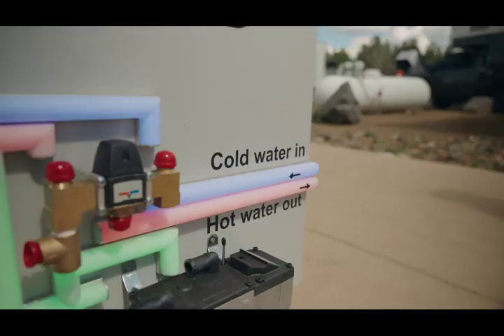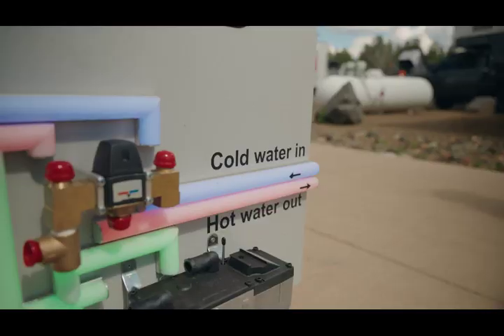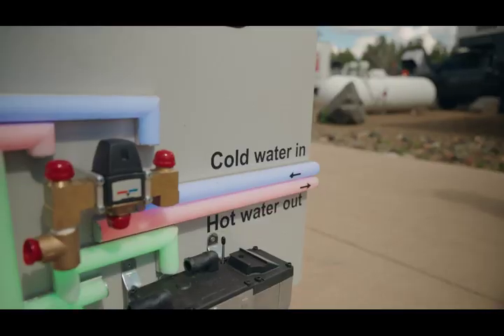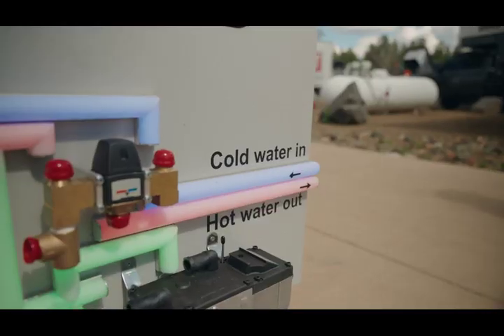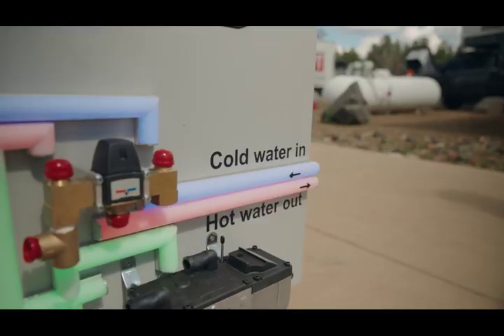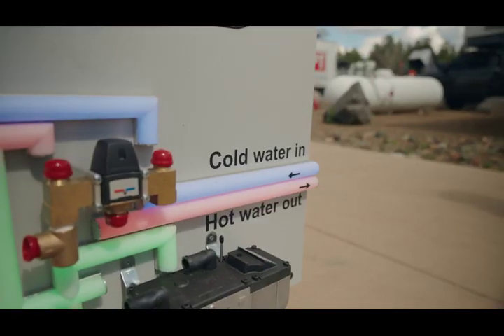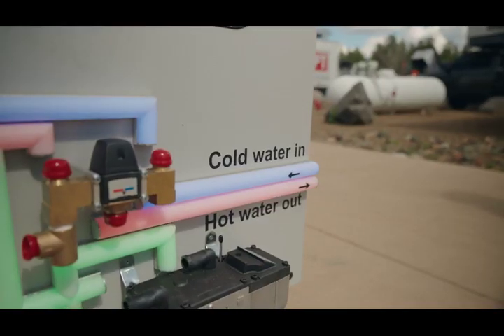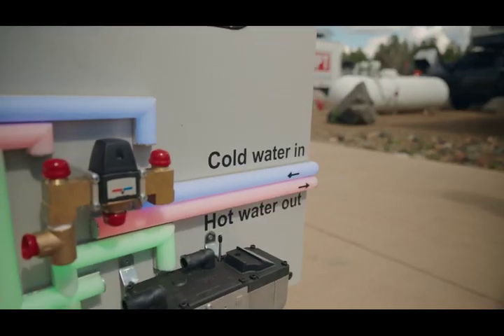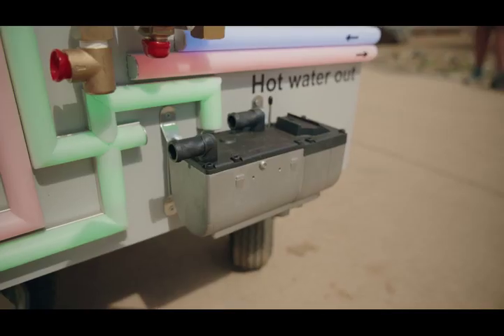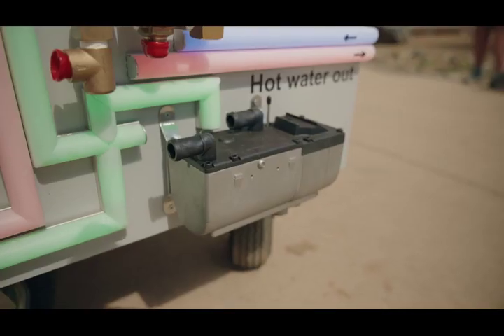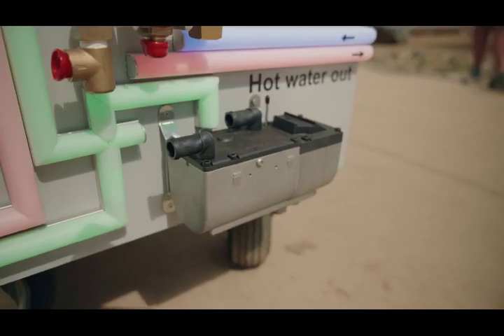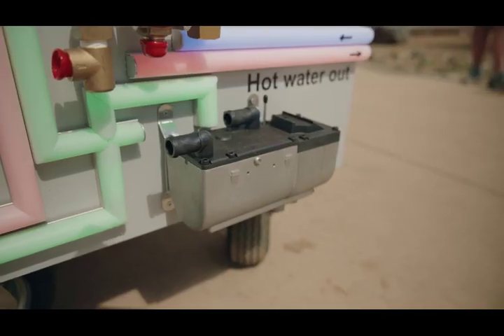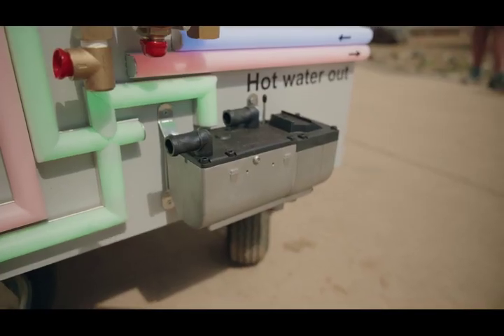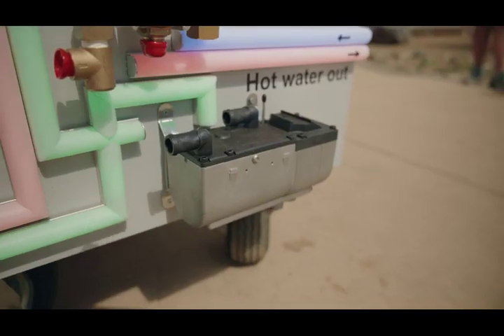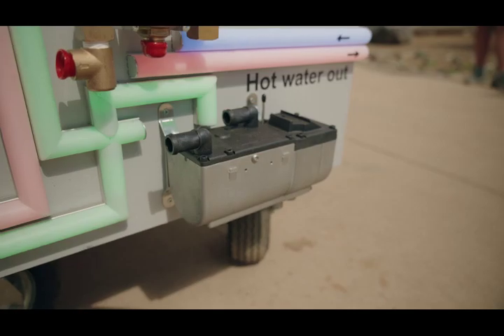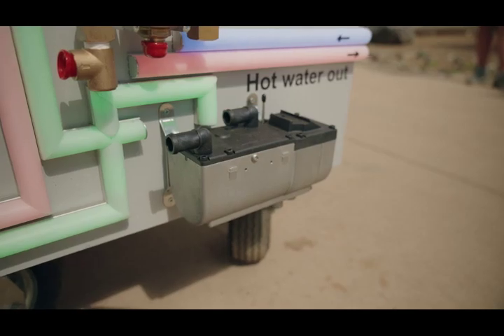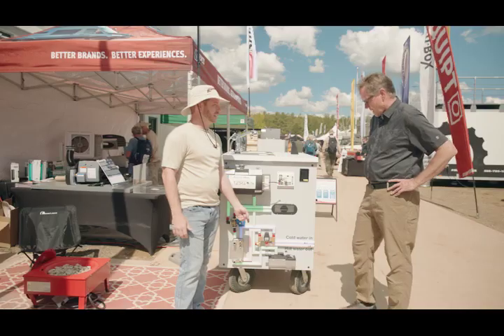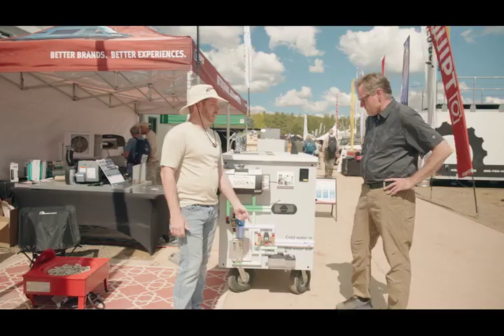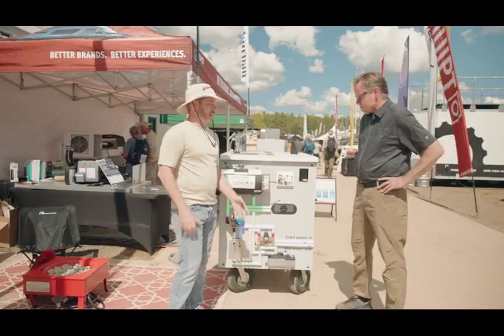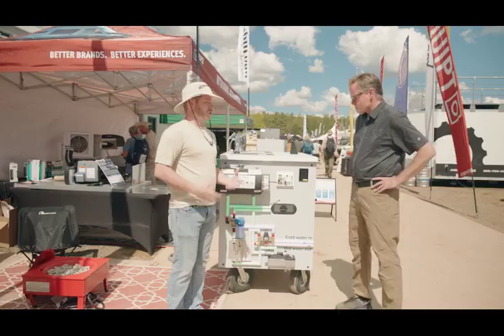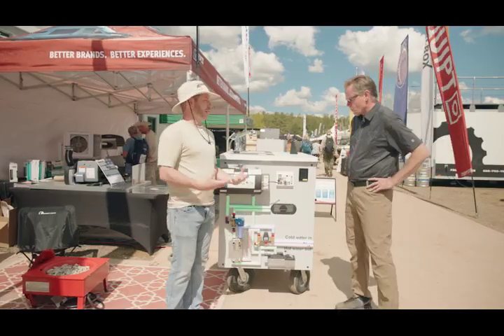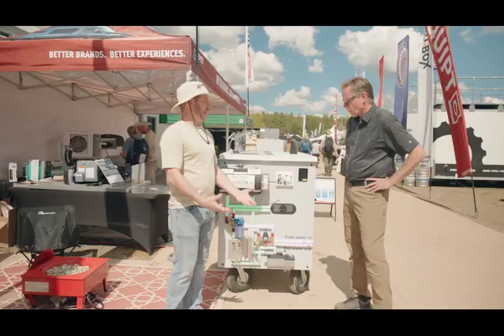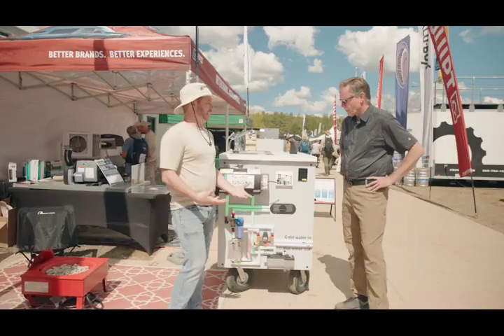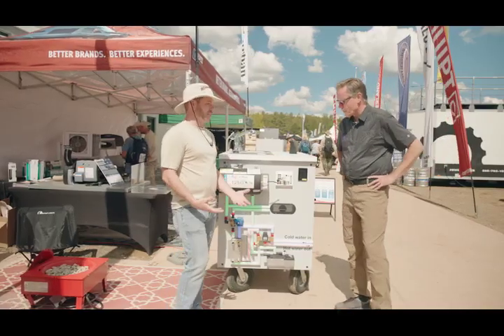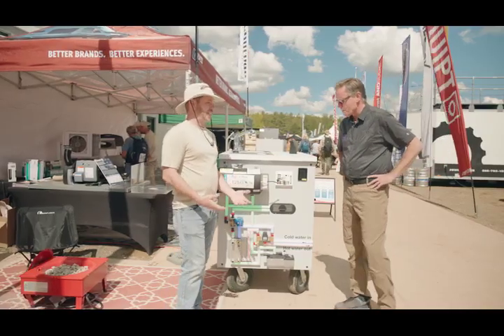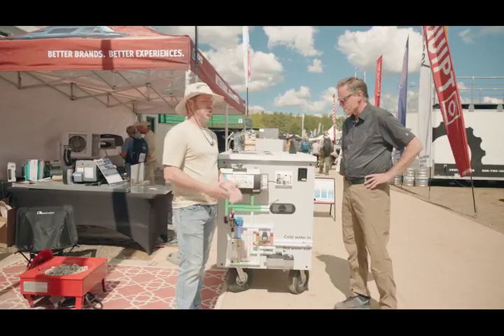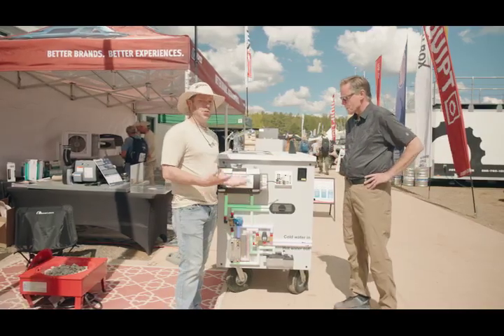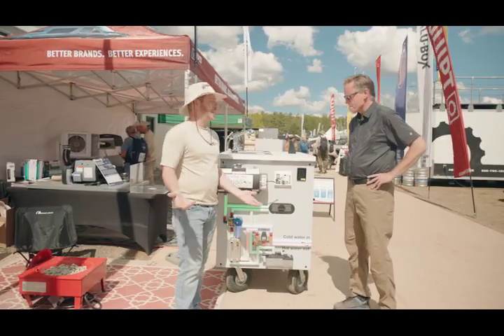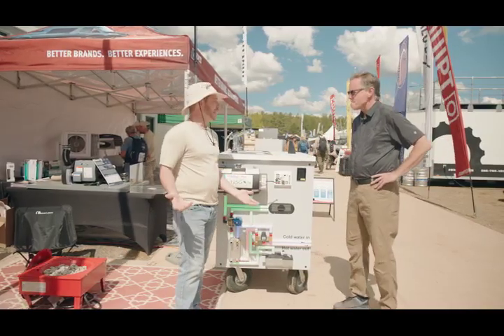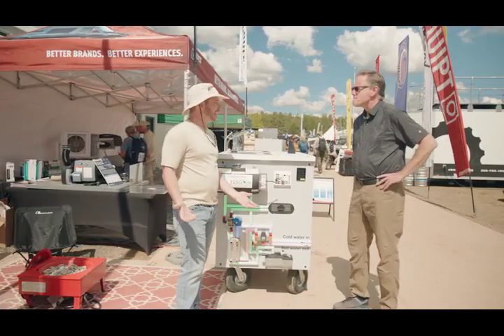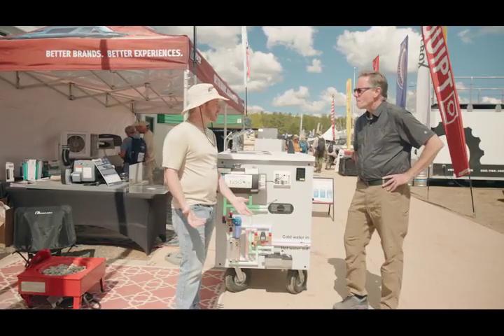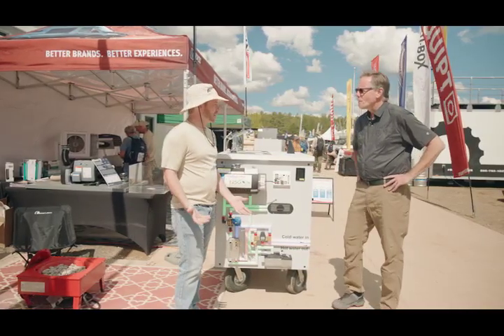Our burner is optimized up to 16,000 feet. It'll work in a passive sense, so you don't need to make any adjustments.